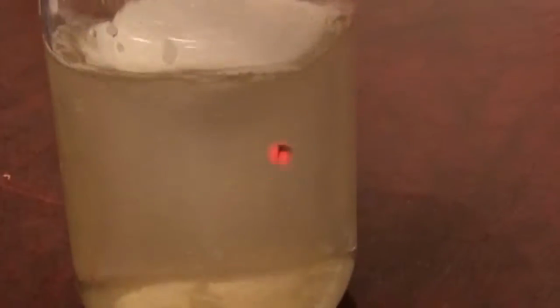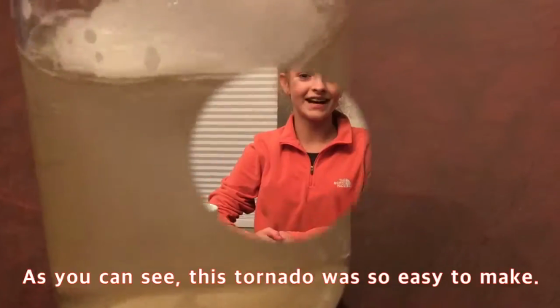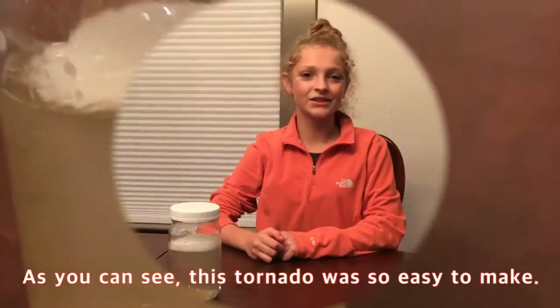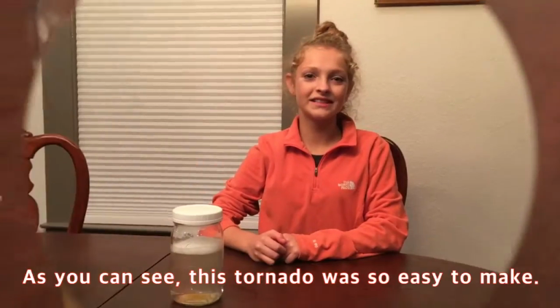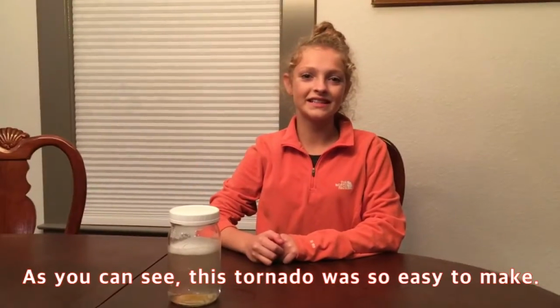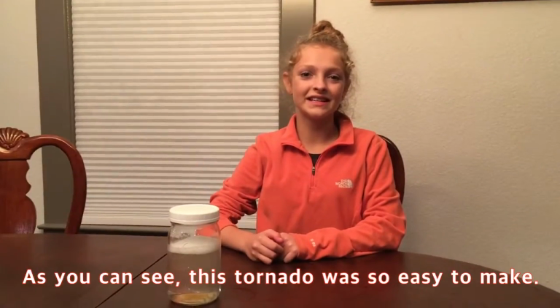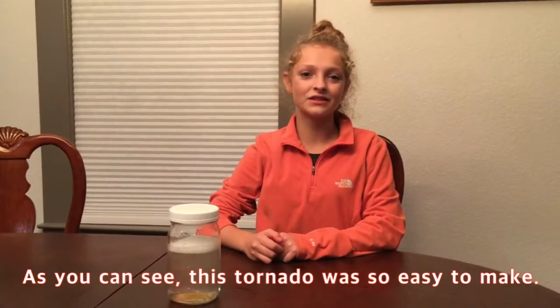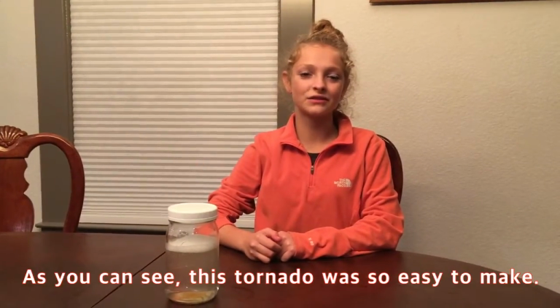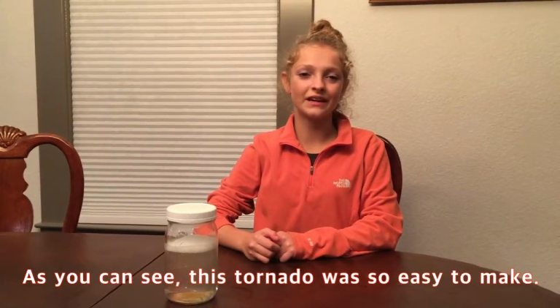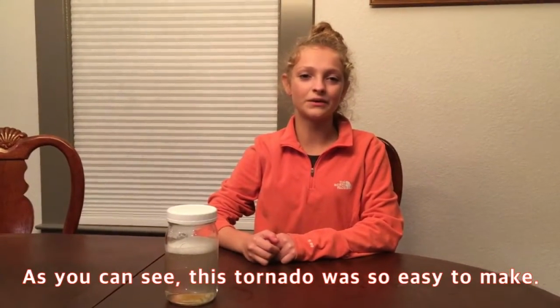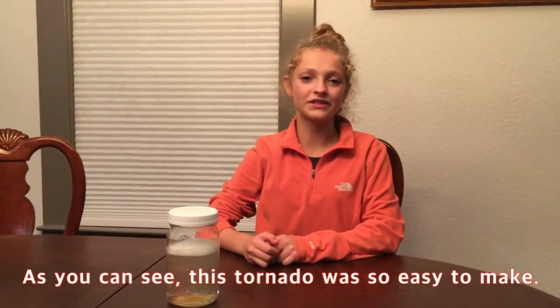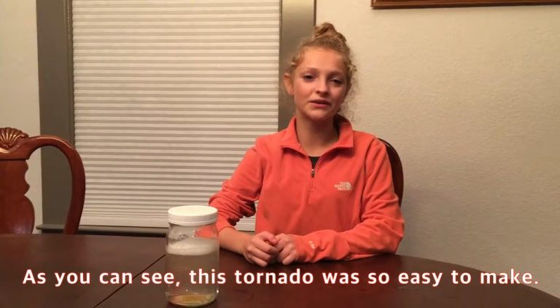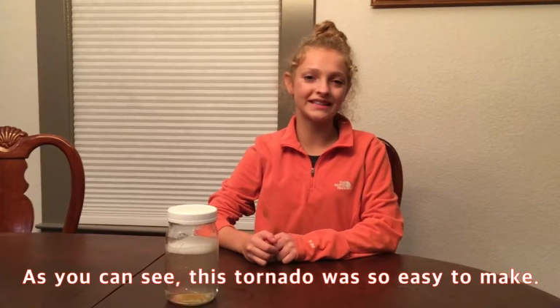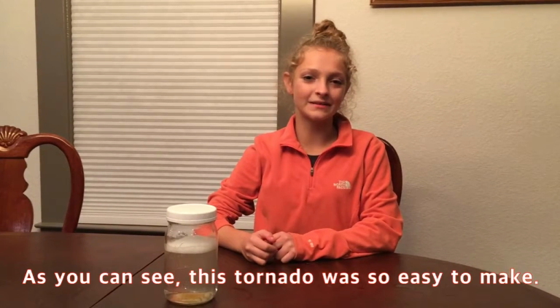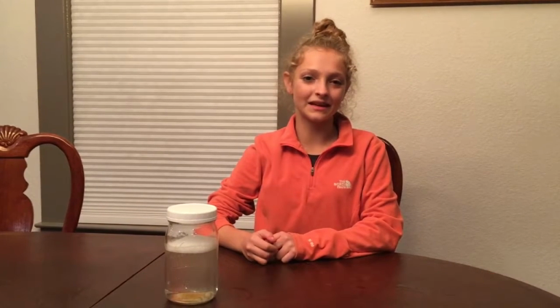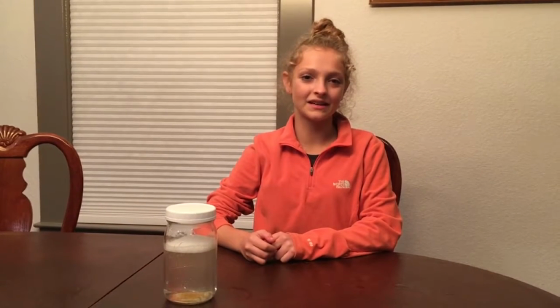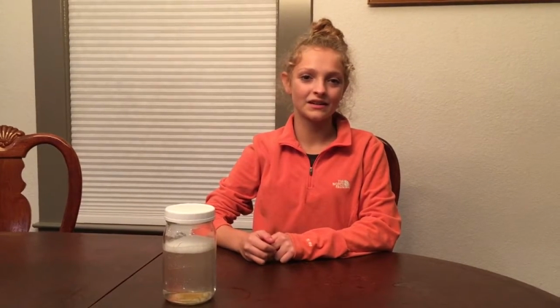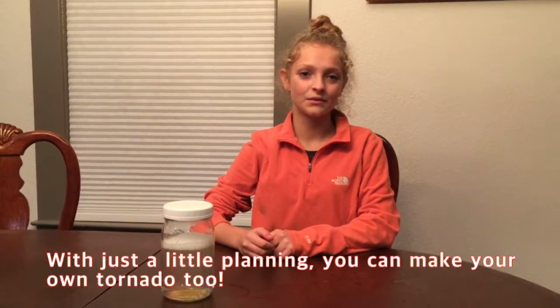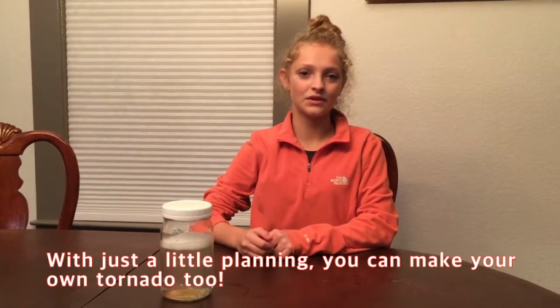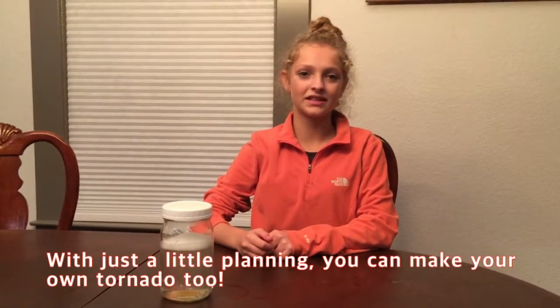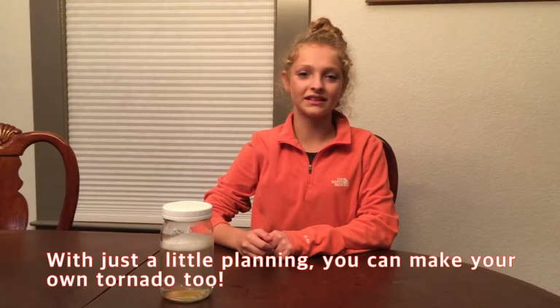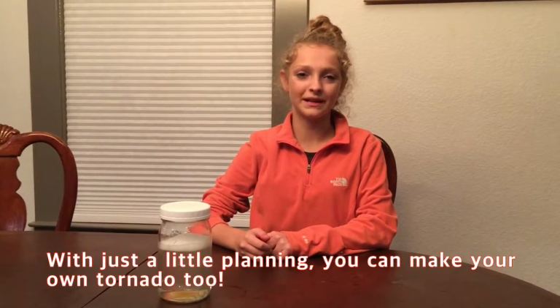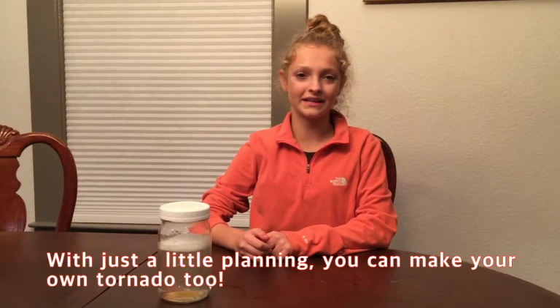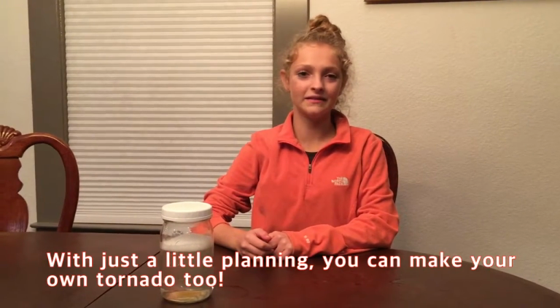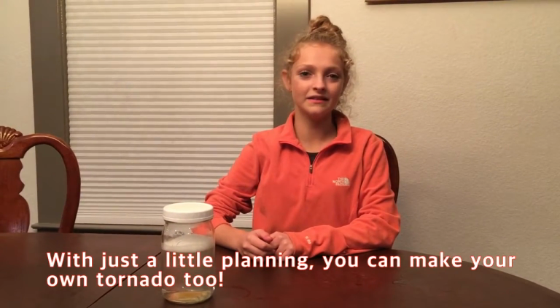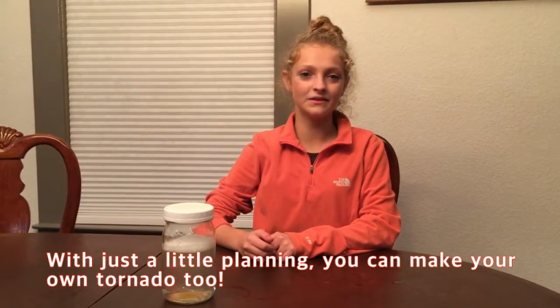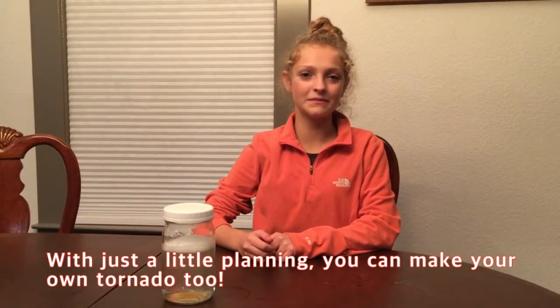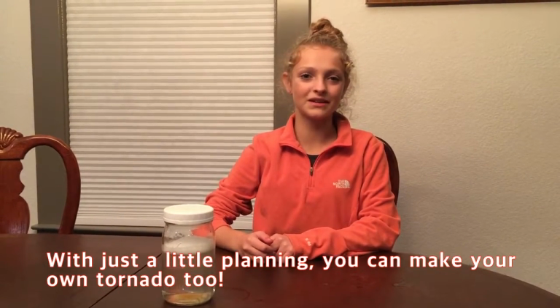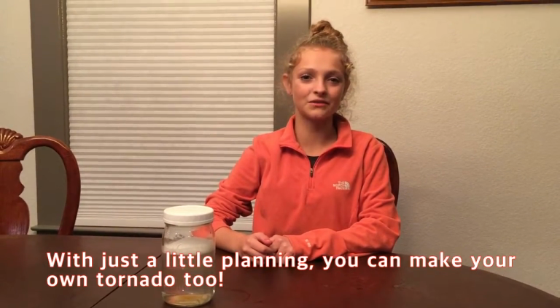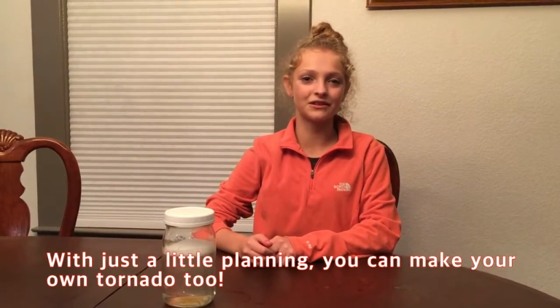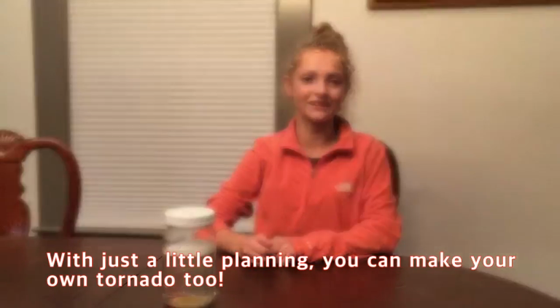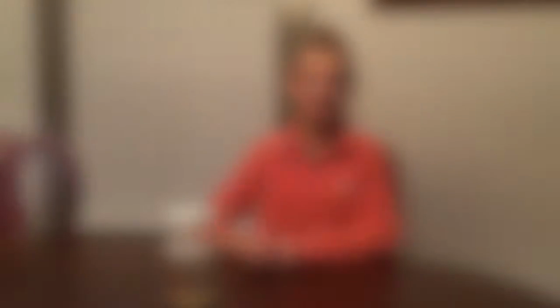As you can see, this tornado was so easy to make. With just a little planning, you can make your own tornado too.